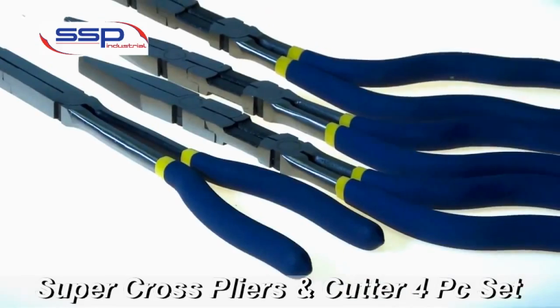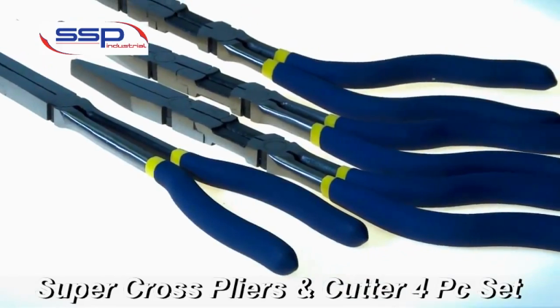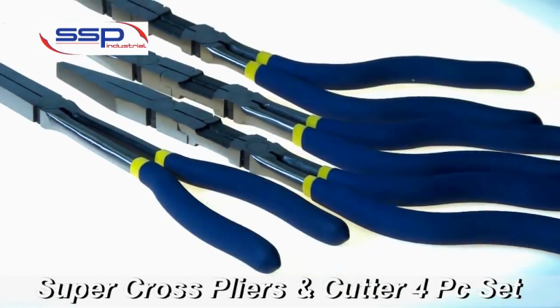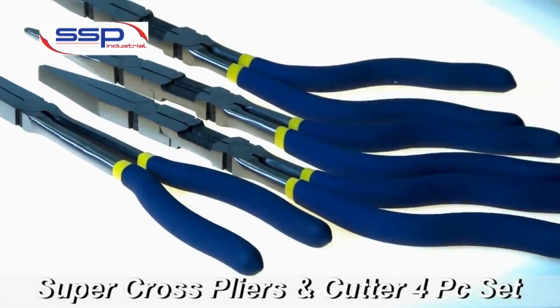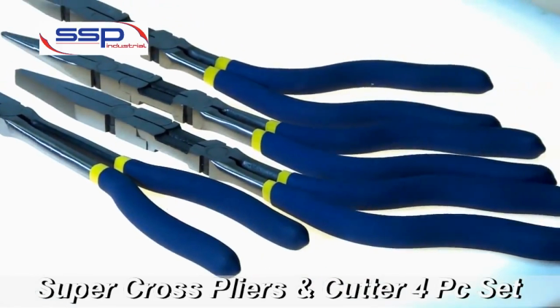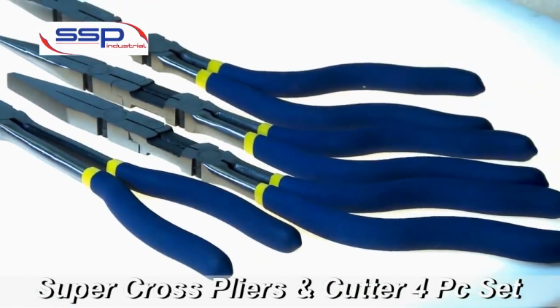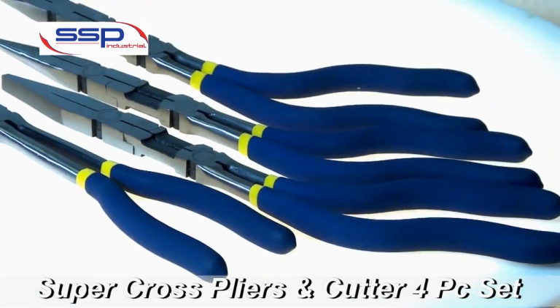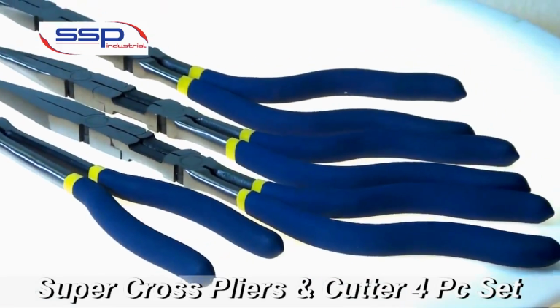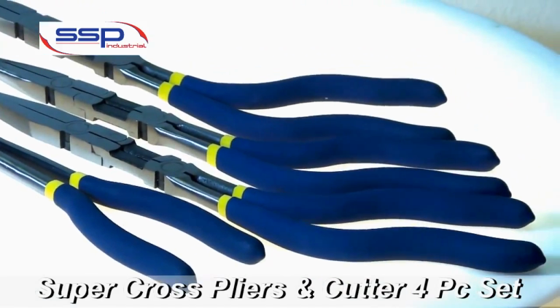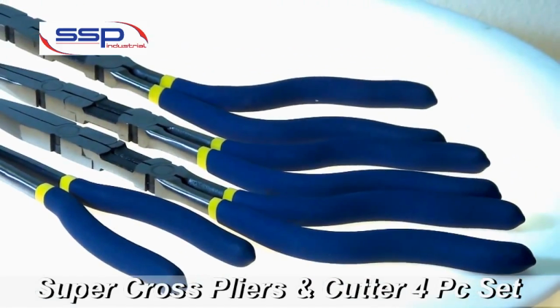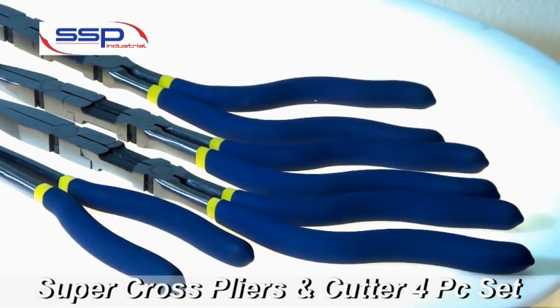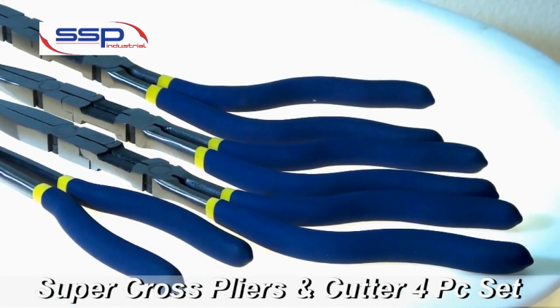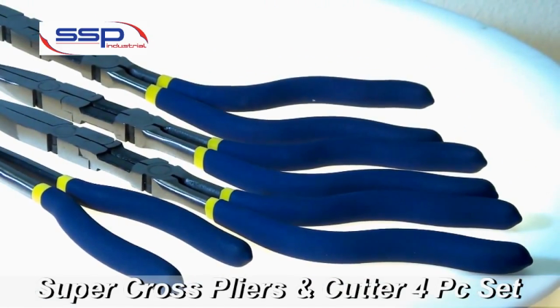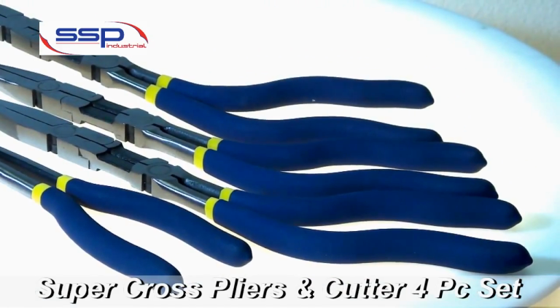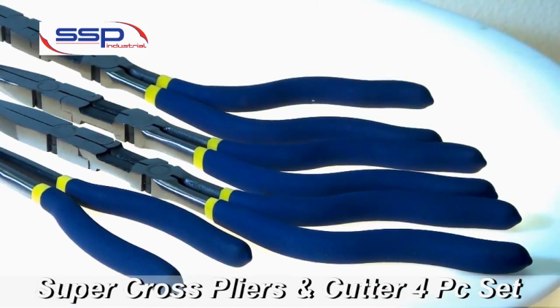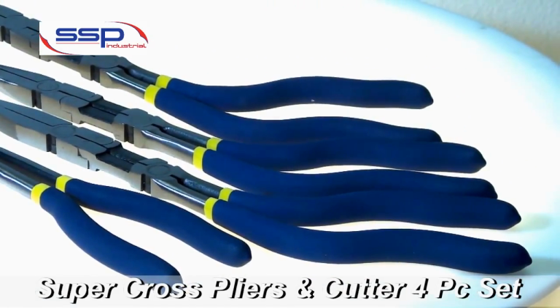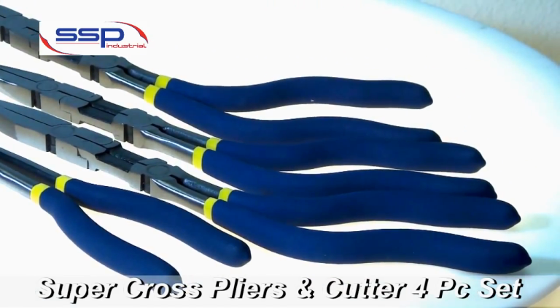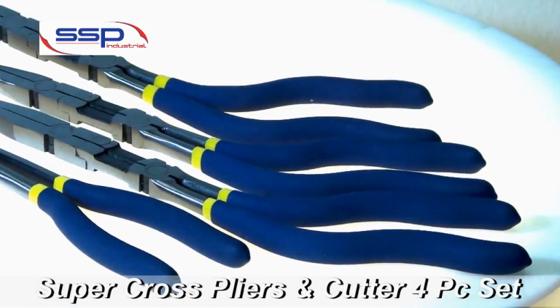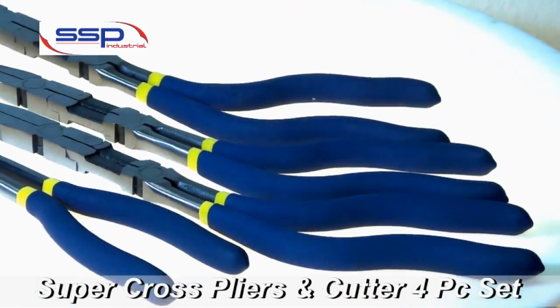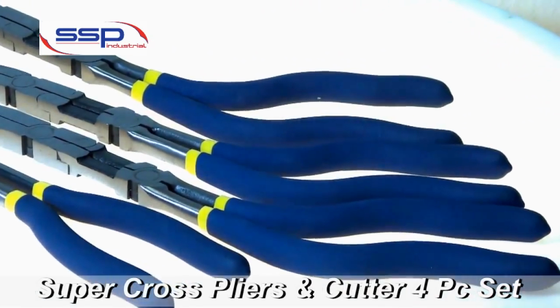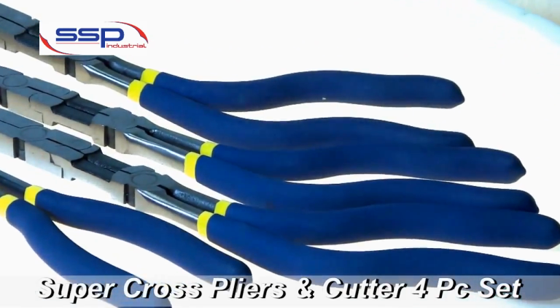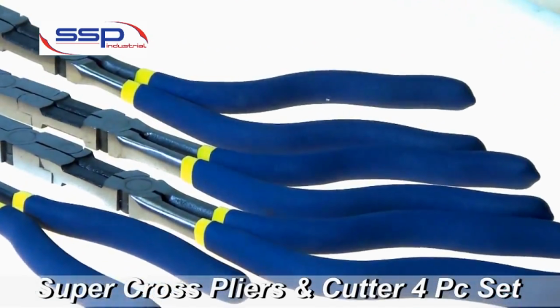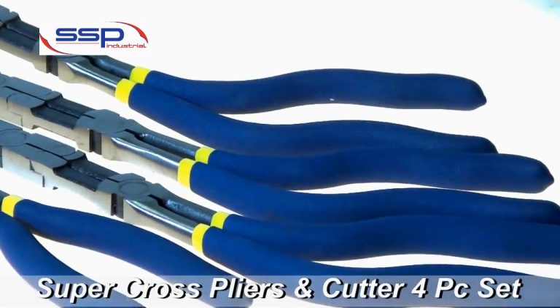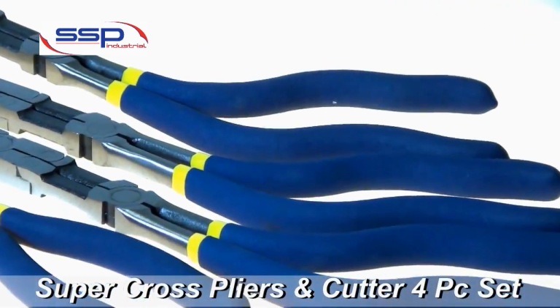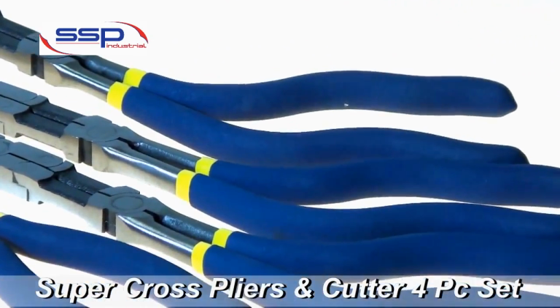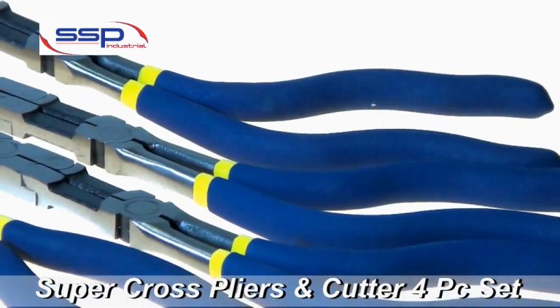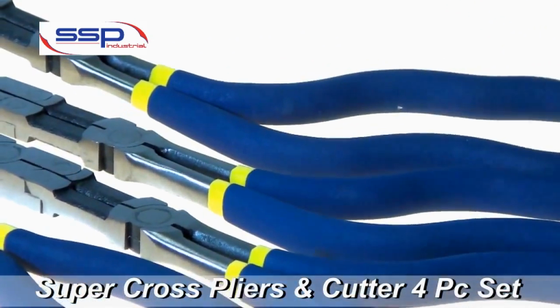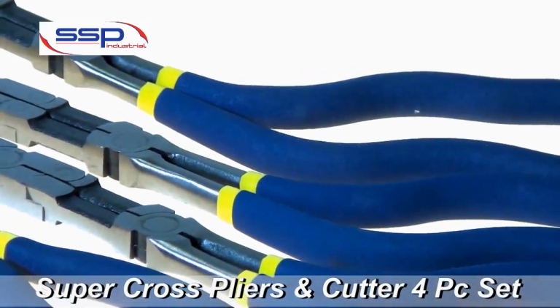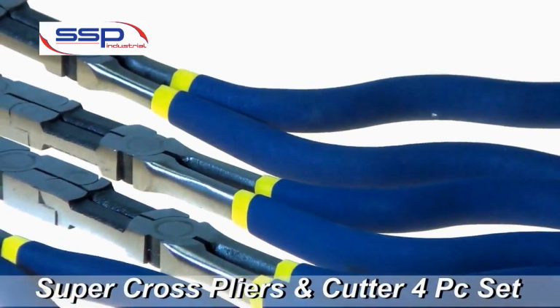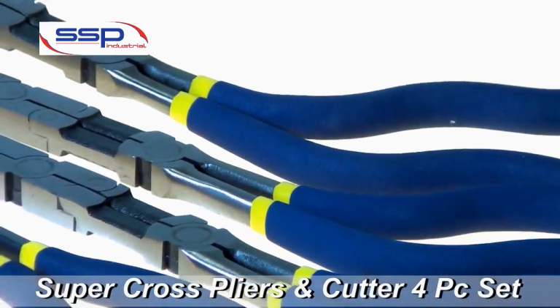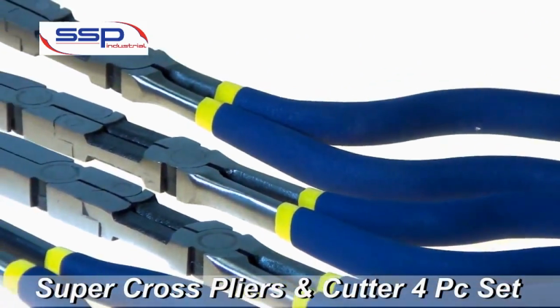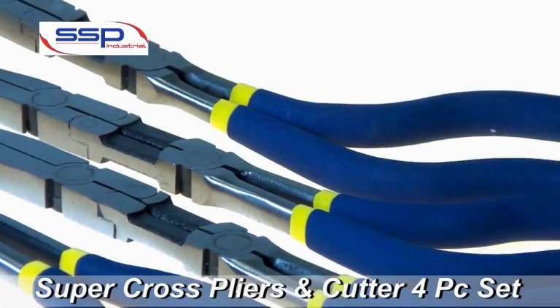Supercross Pliers provide extended access and a strong grip for working screws, washers, nuts, hoses, tubes, clamps, low voltage electrical terminal connections, and more.